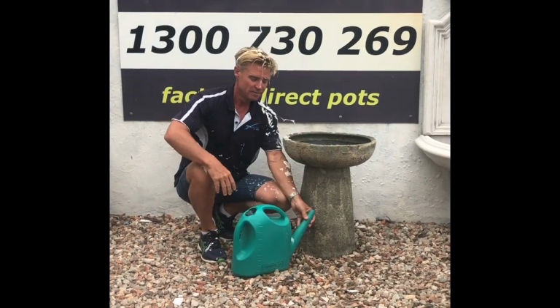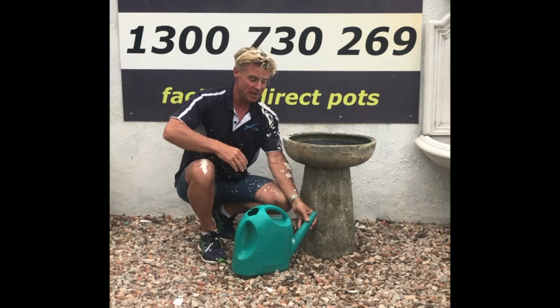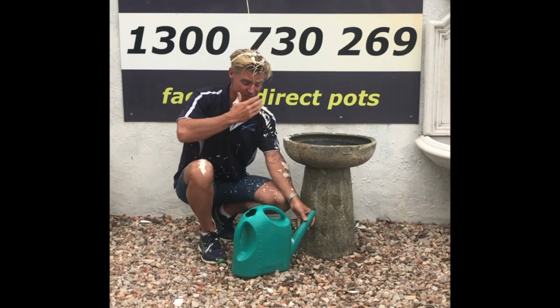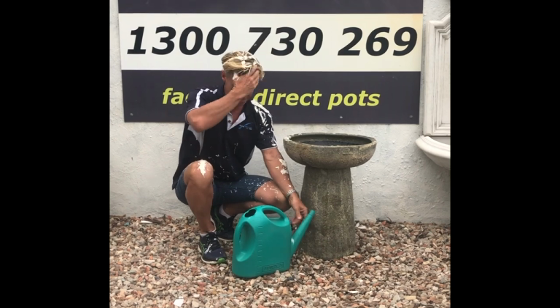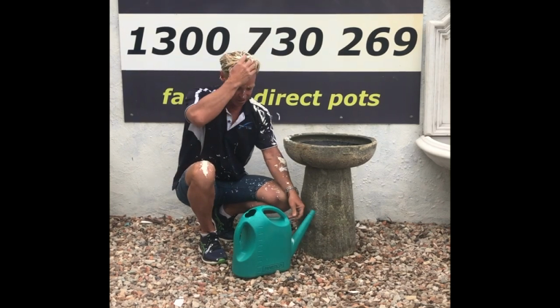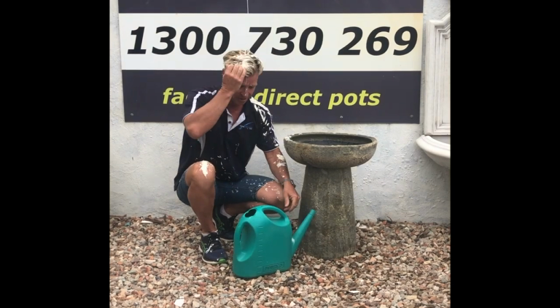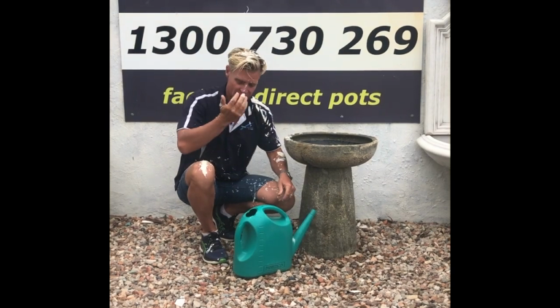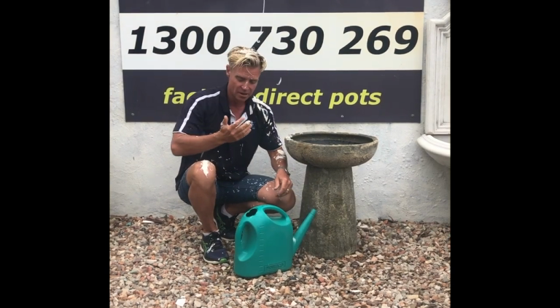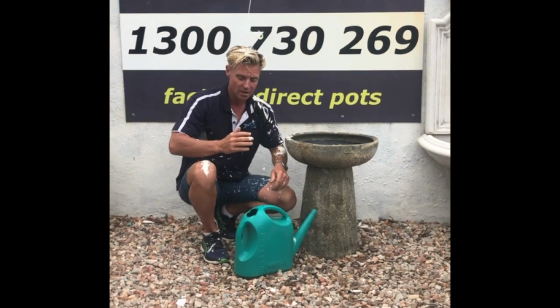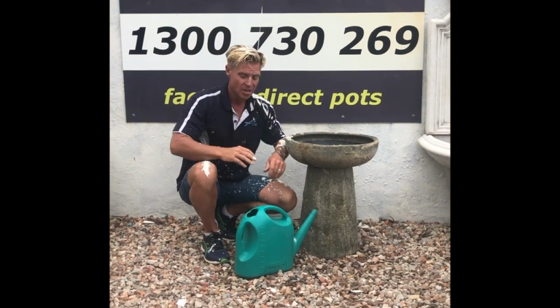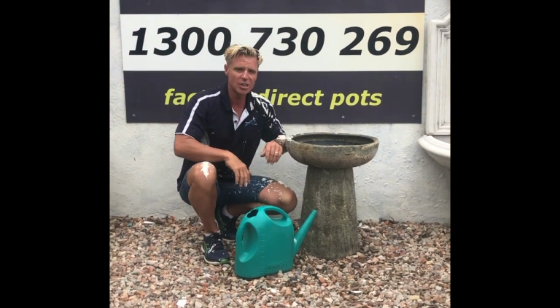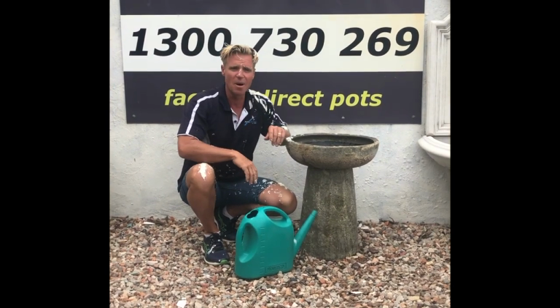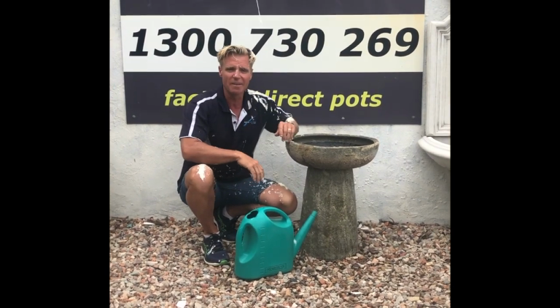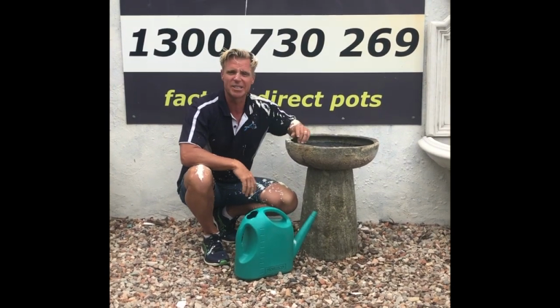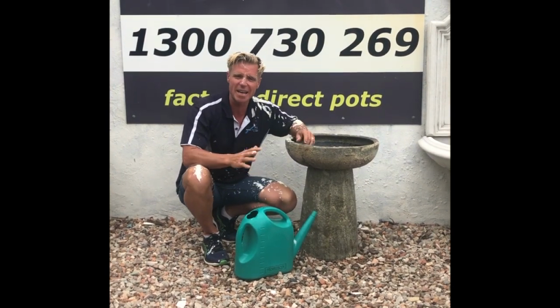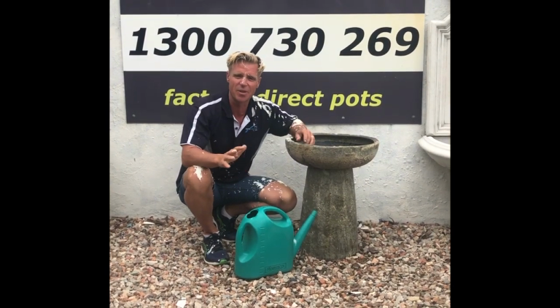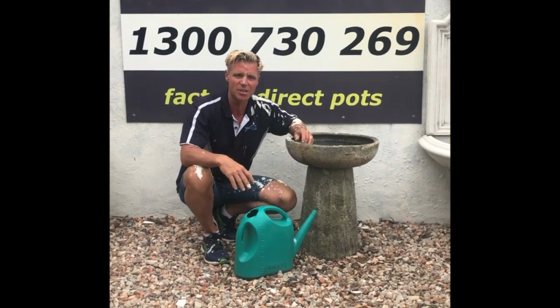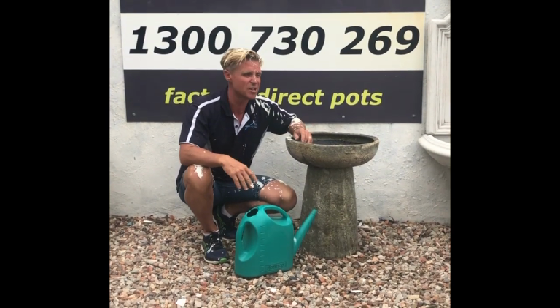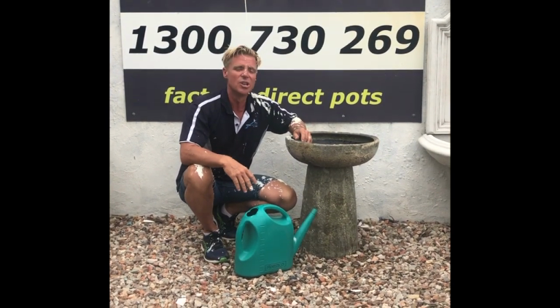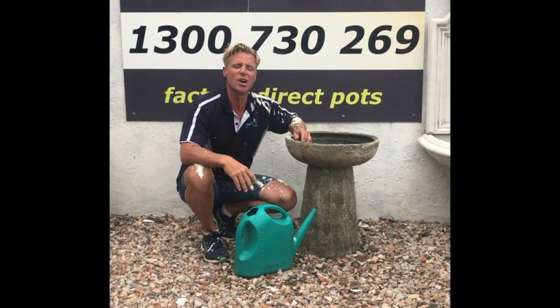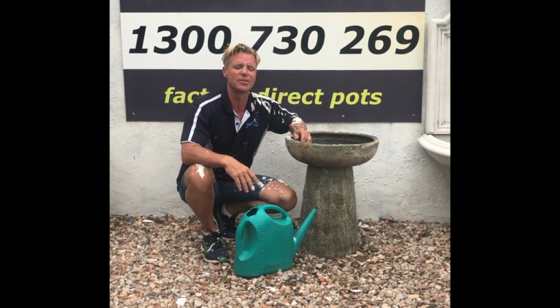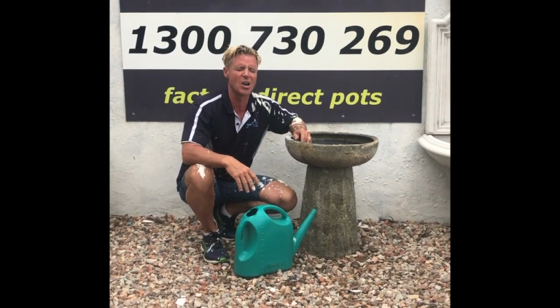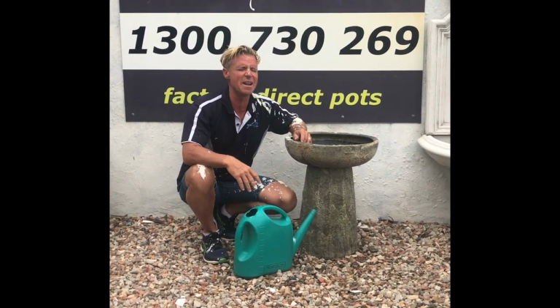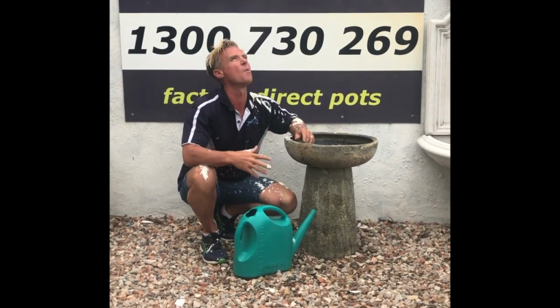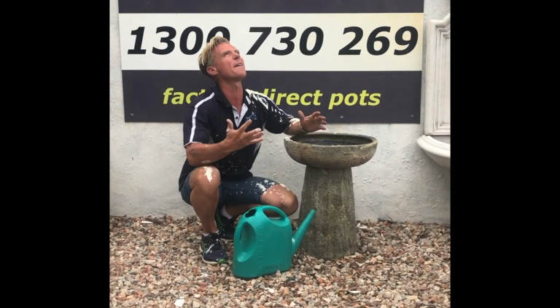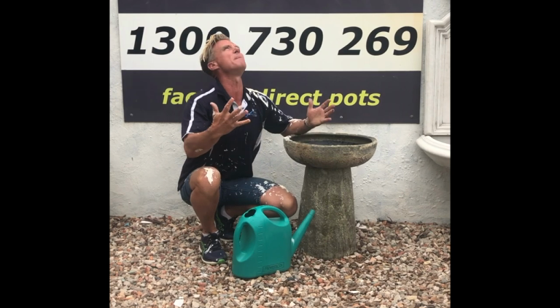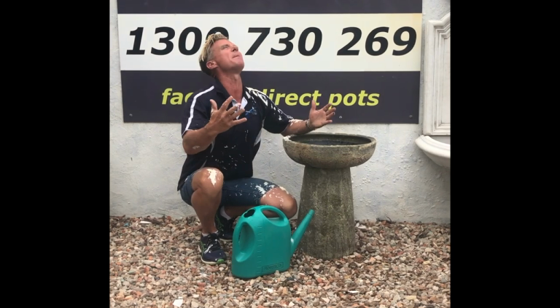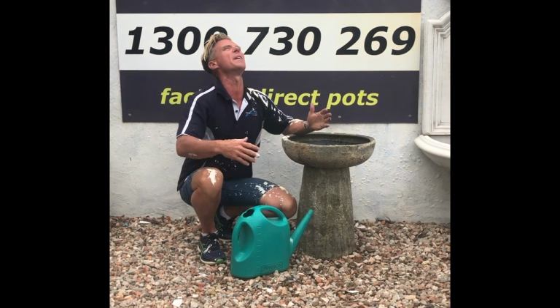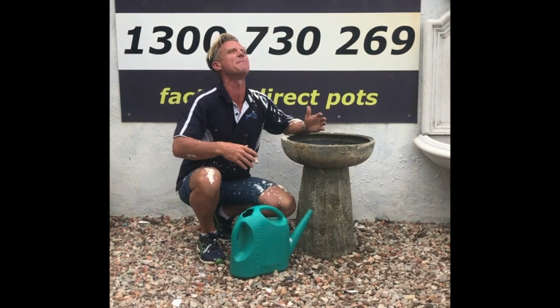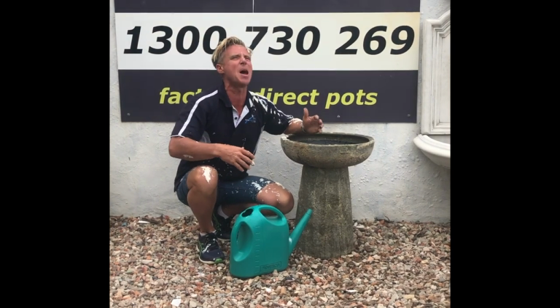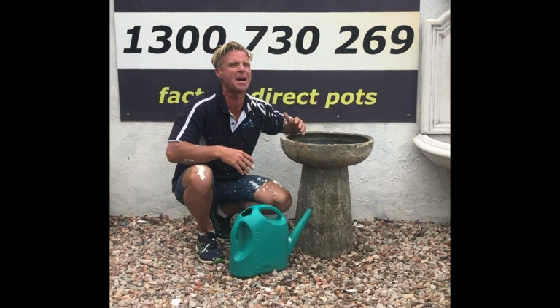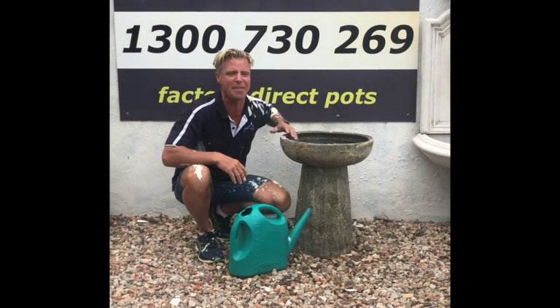Are you serious? Do you know what? On second thoughts, don't even worry about building a birdbath!